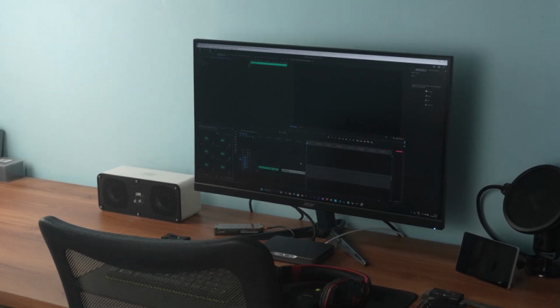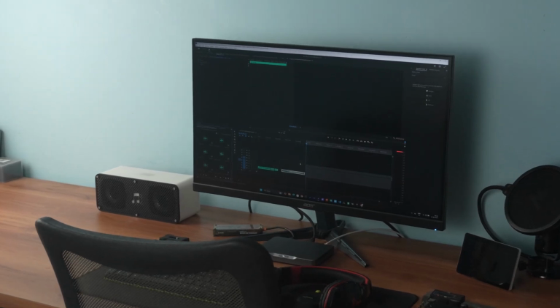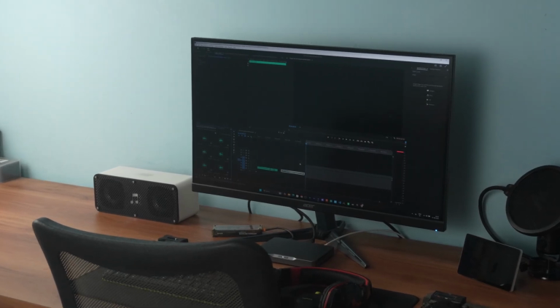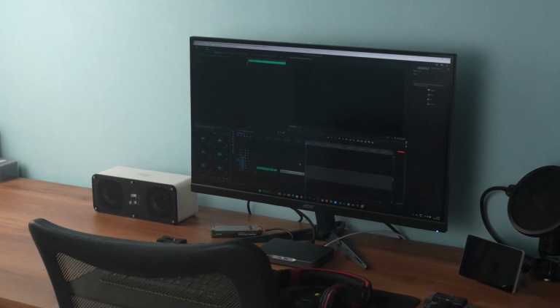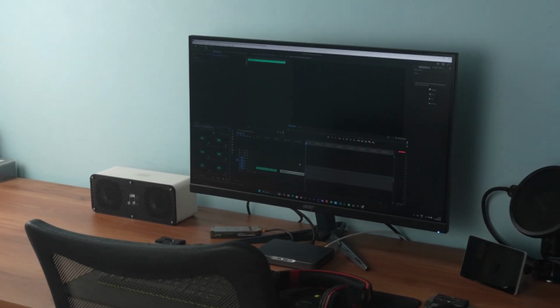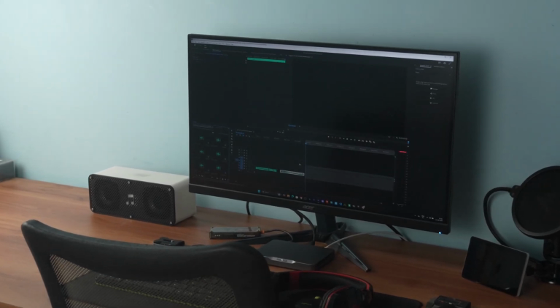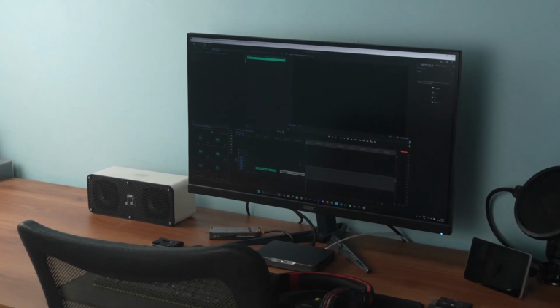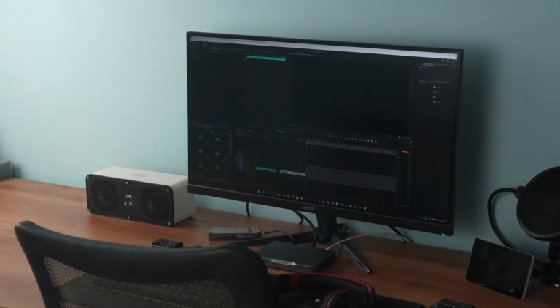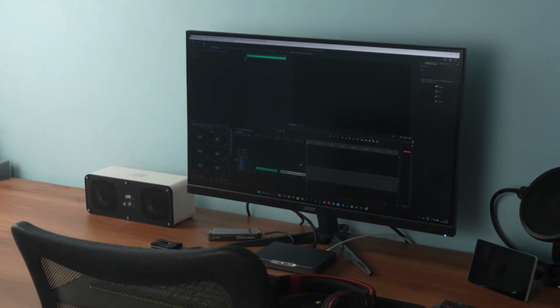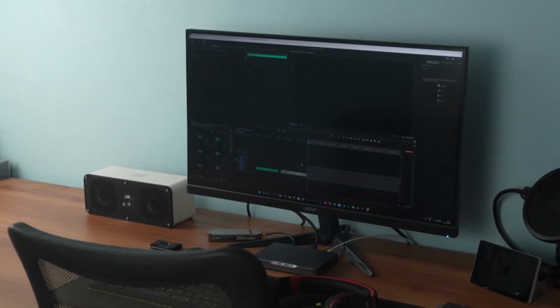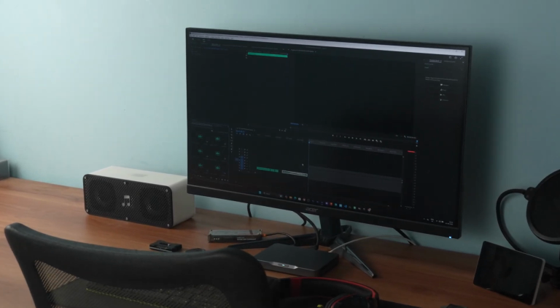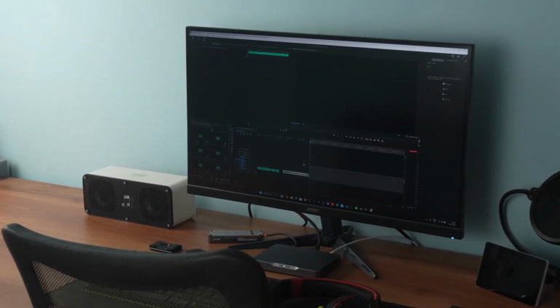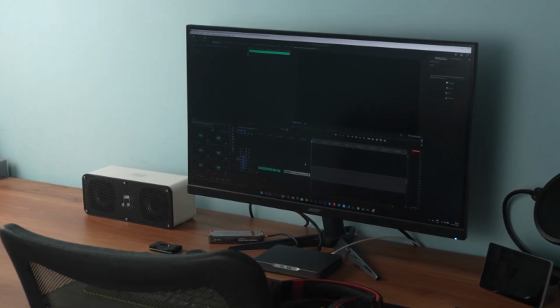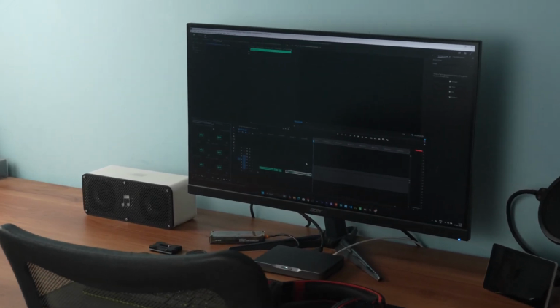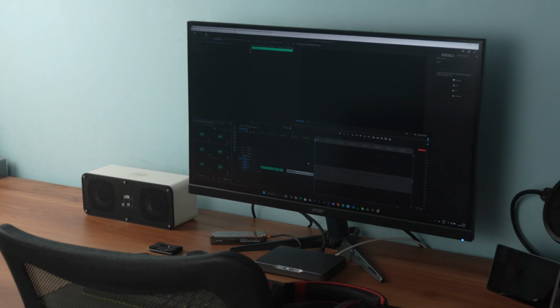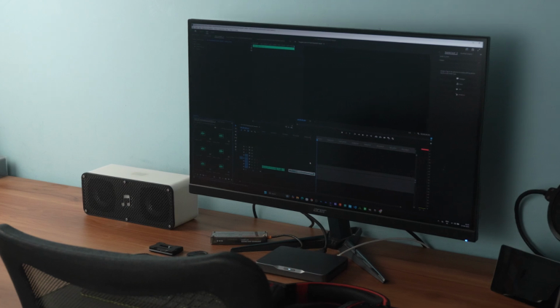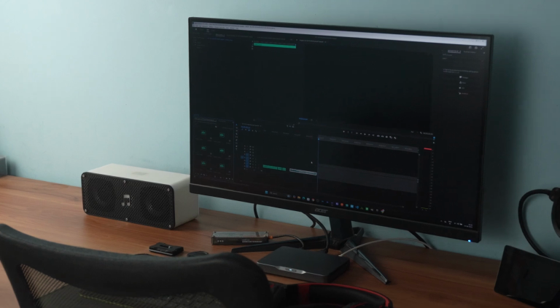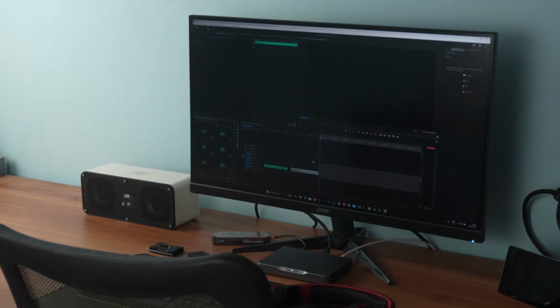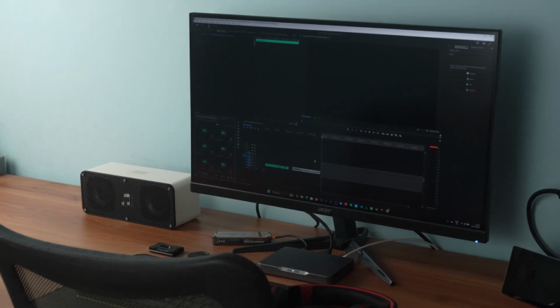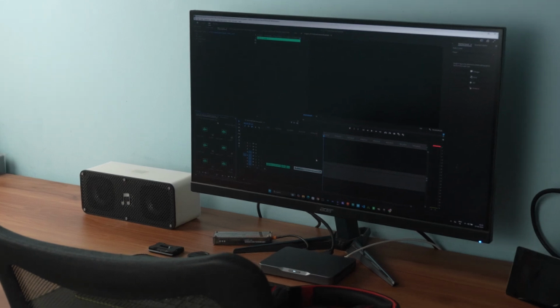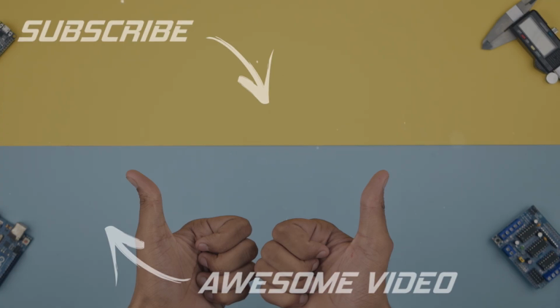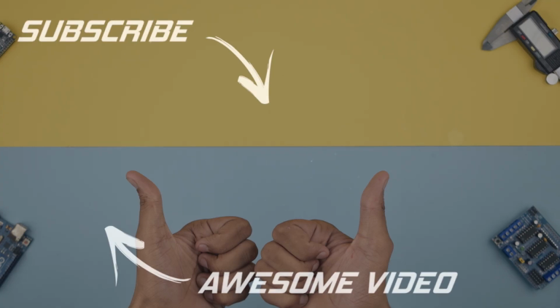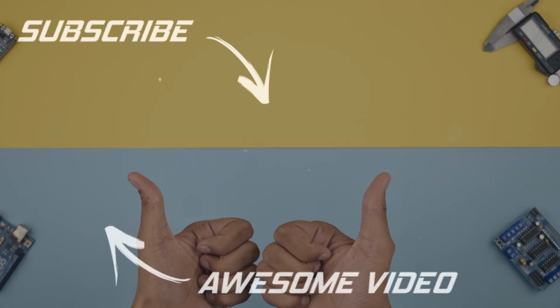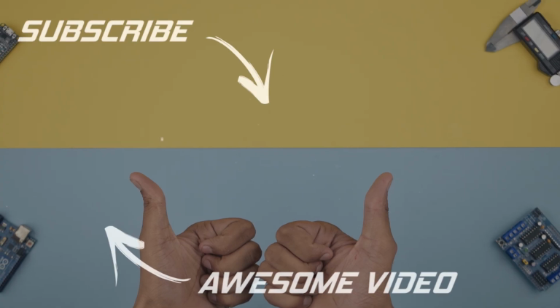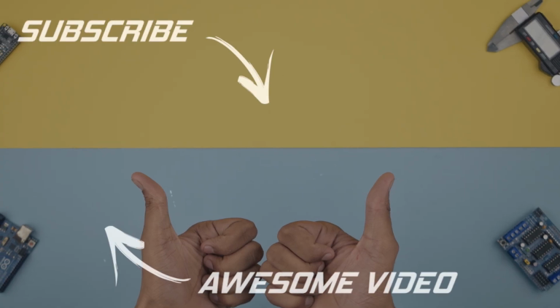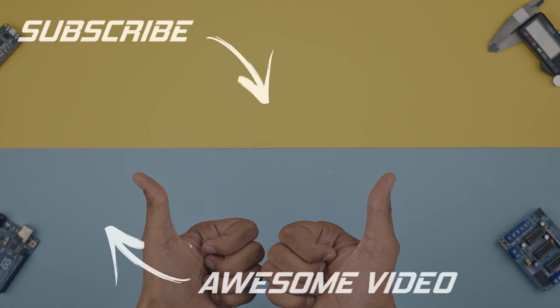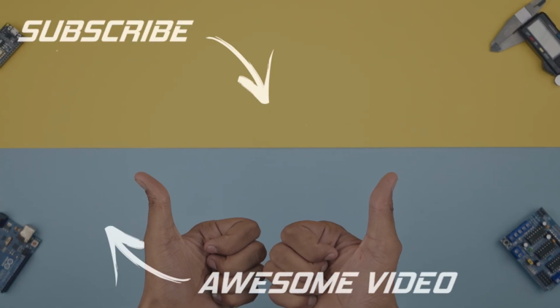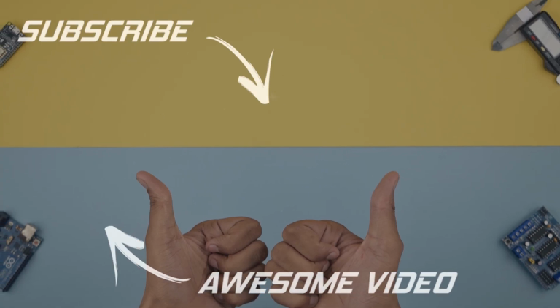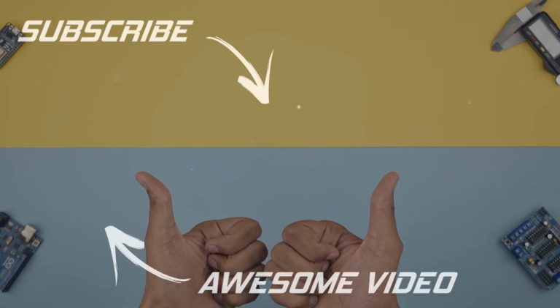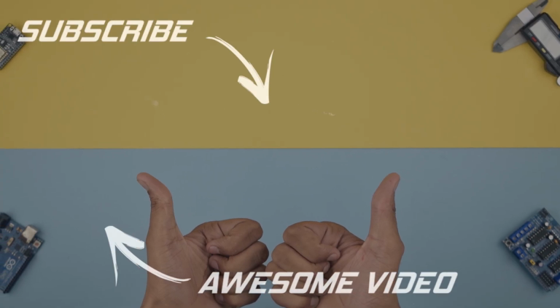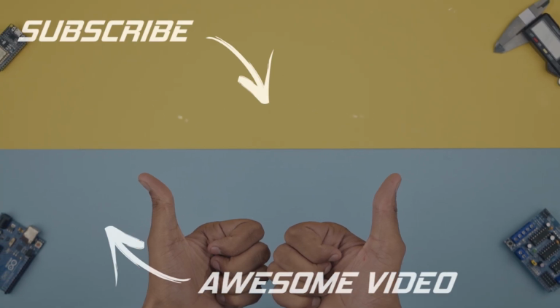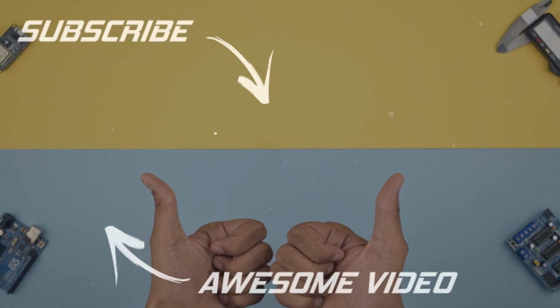If you are interested in building this Bluetooth speaker yourself, you will find the CAD files and parts list linked in the description. I hope you enjoyed today's build. That is it for today — I'll see you in the next one.